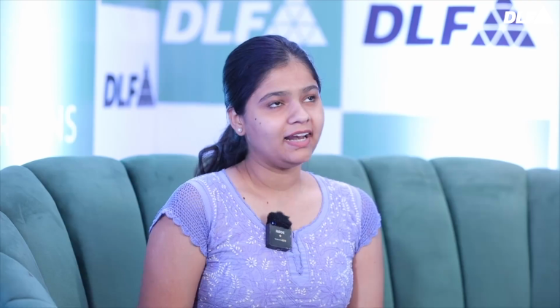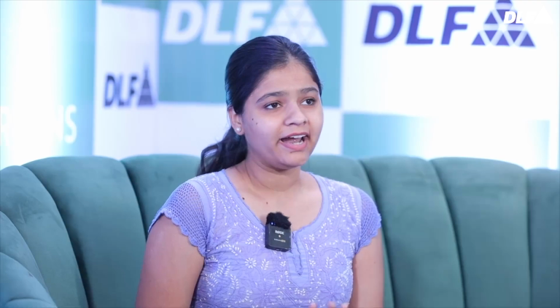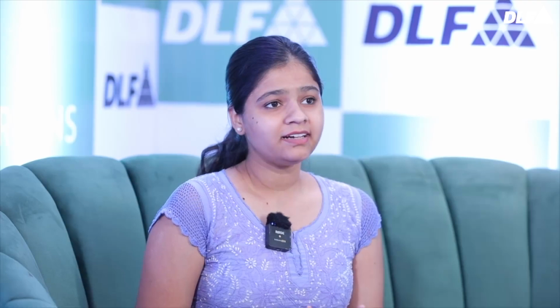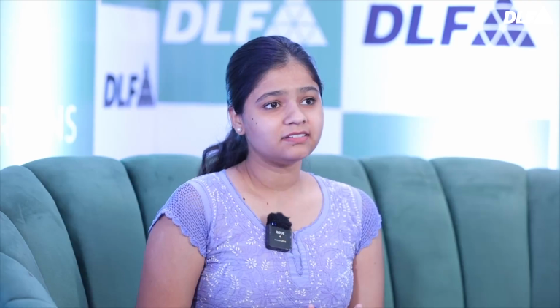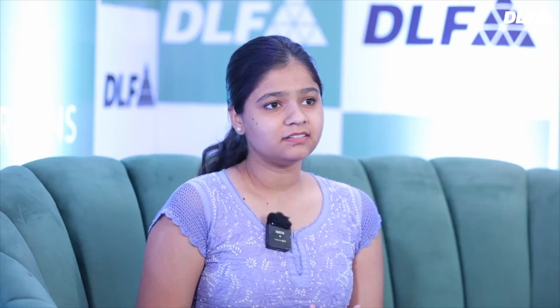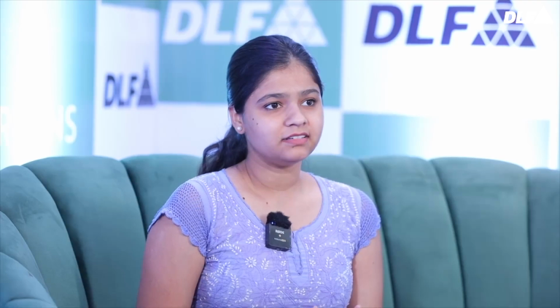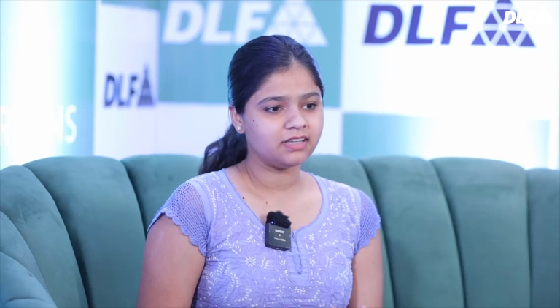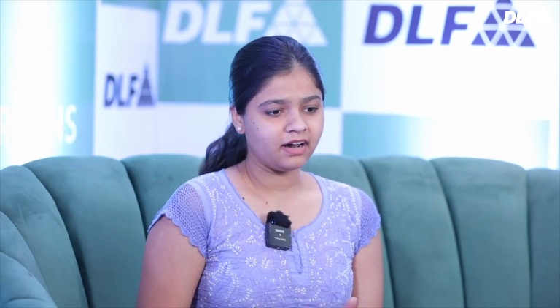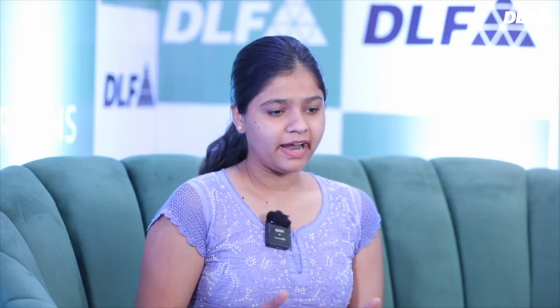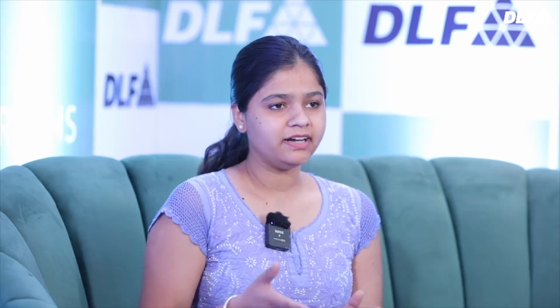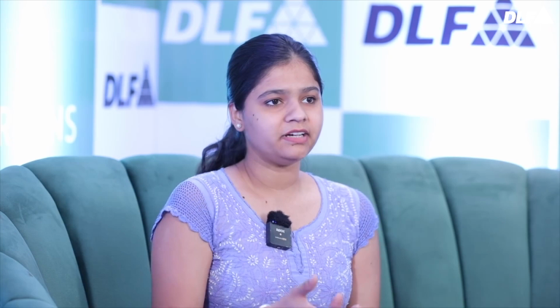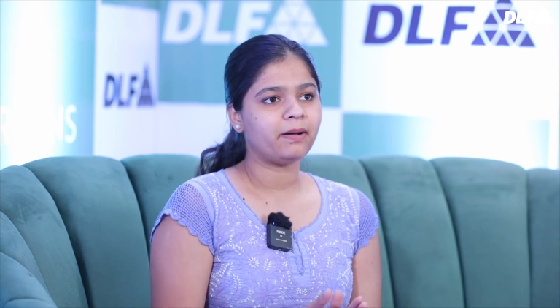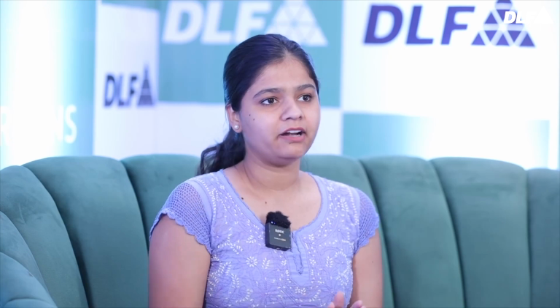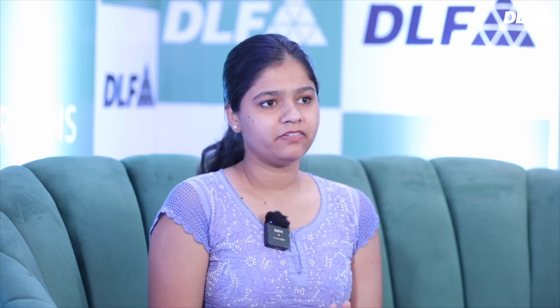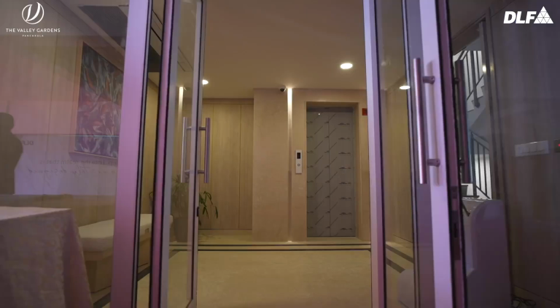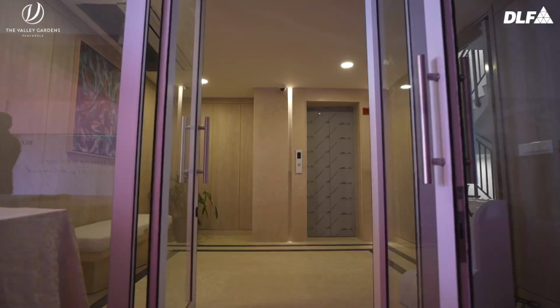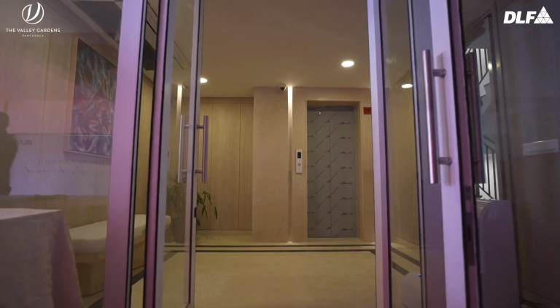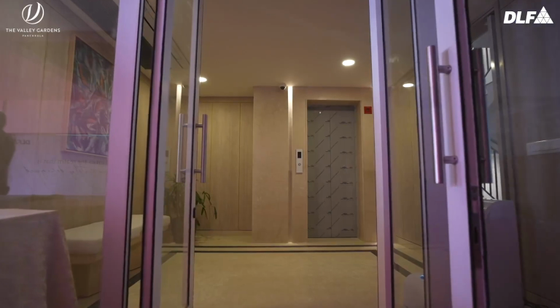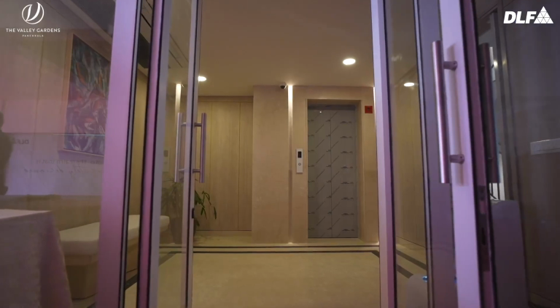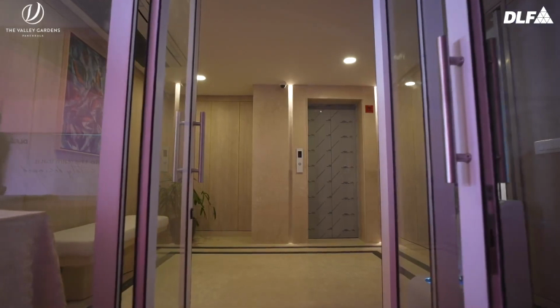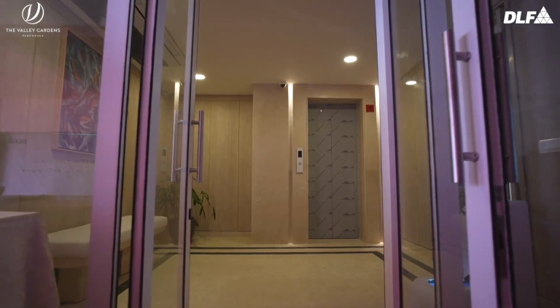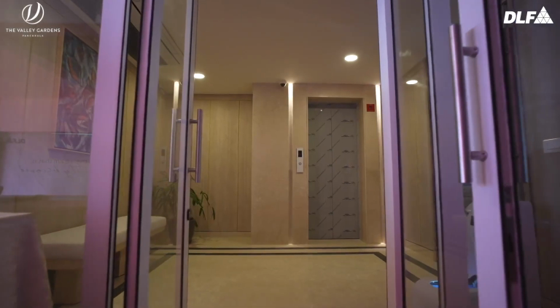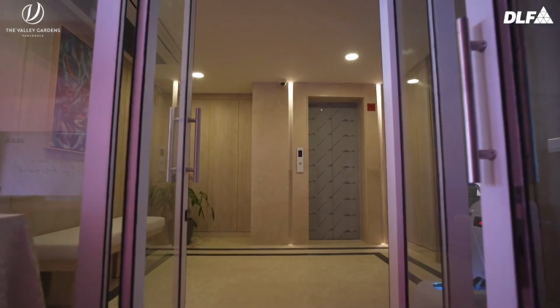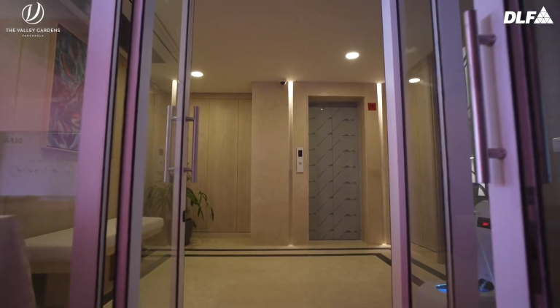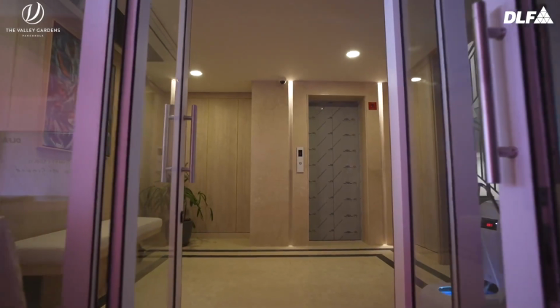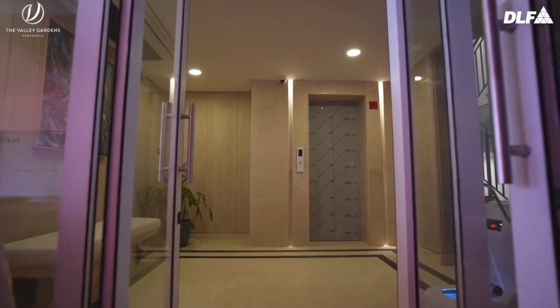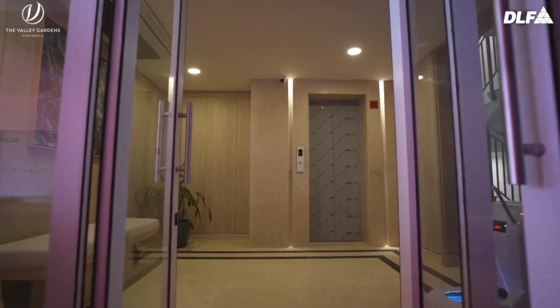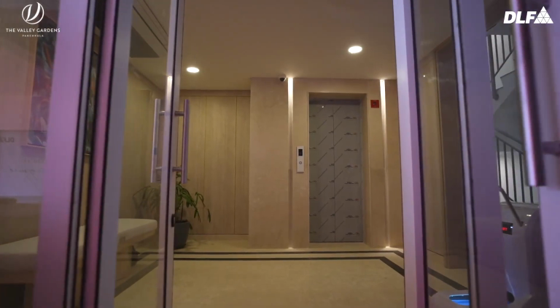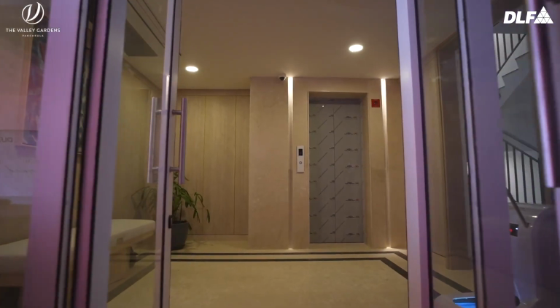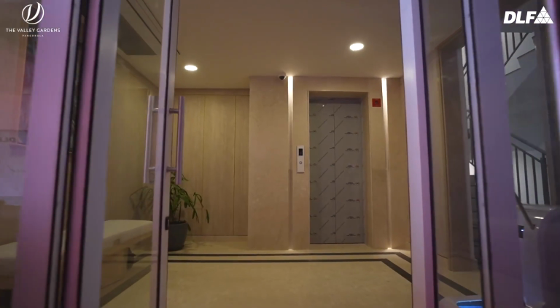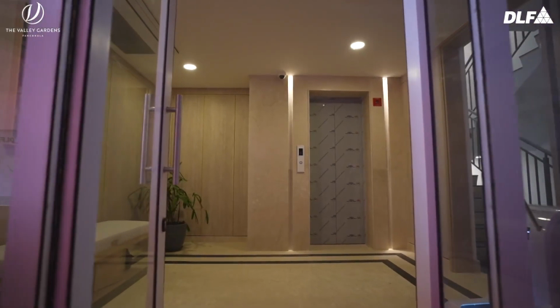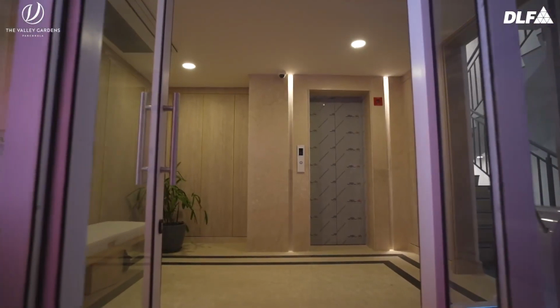I liked the entry part where the lift is. It also looks really premium.